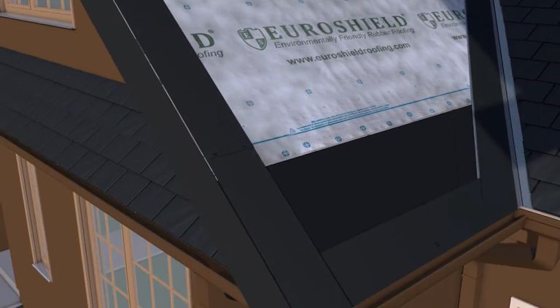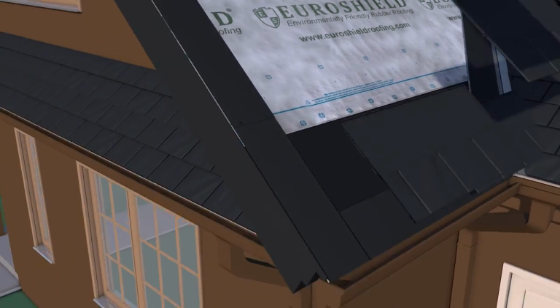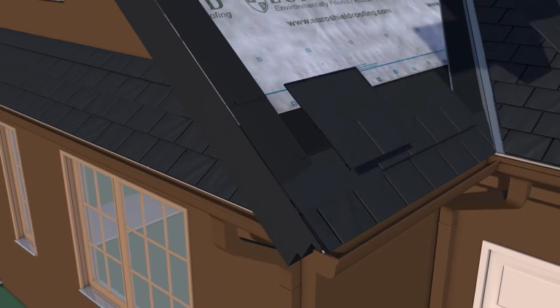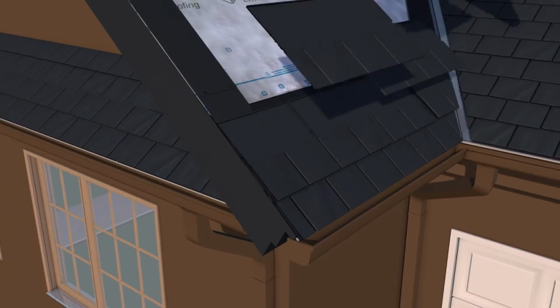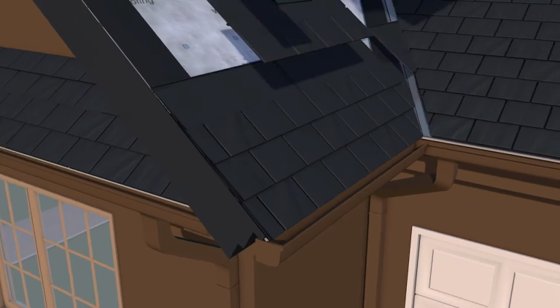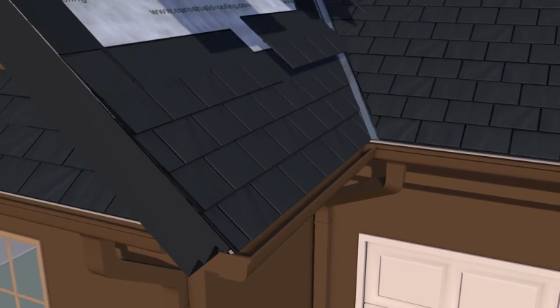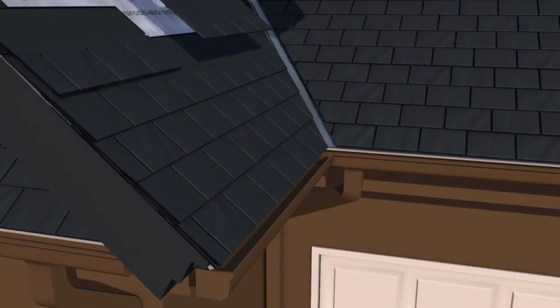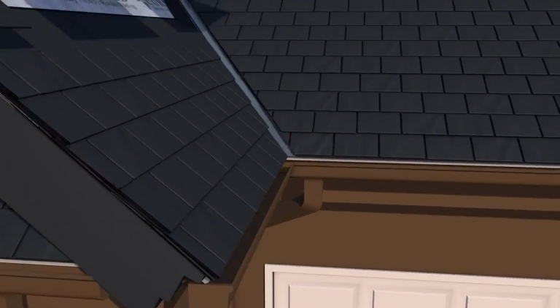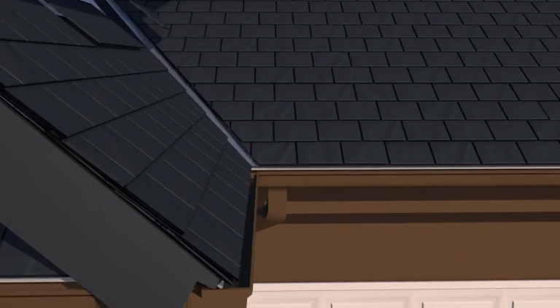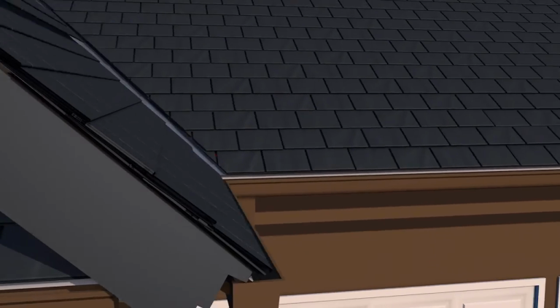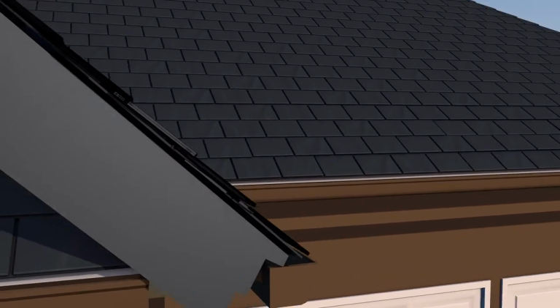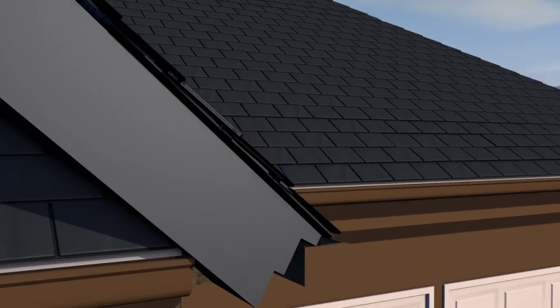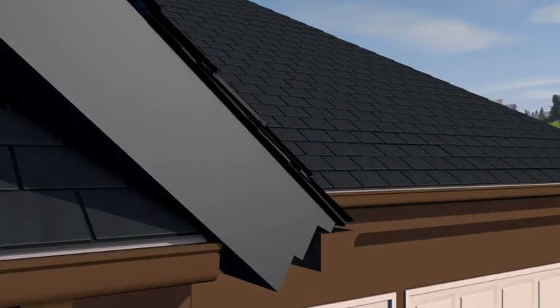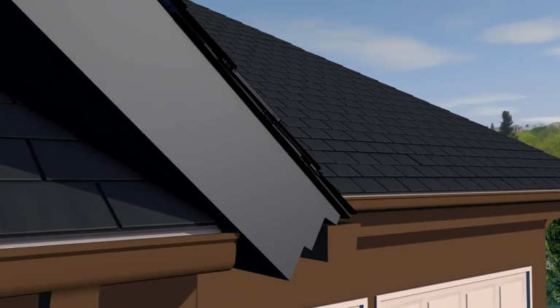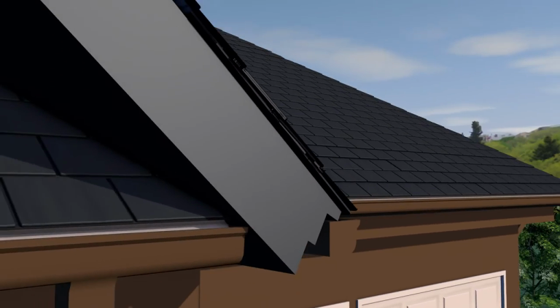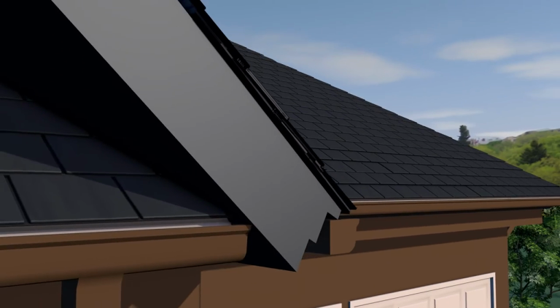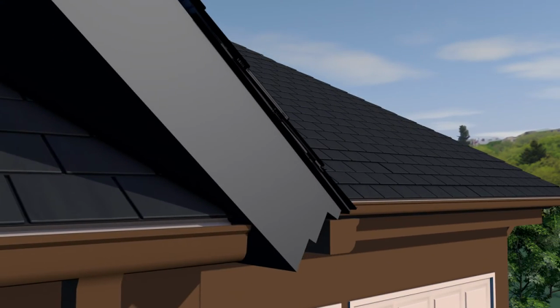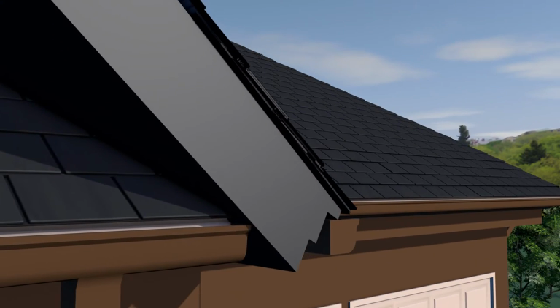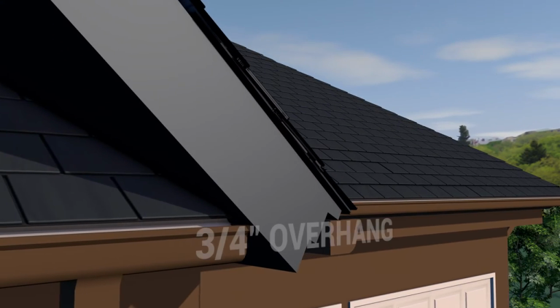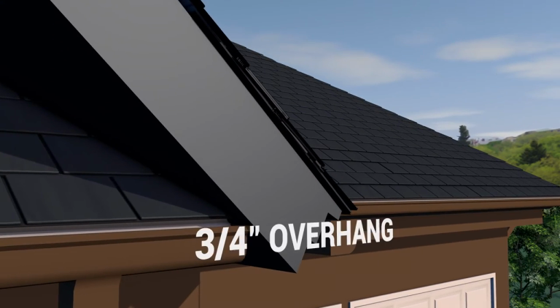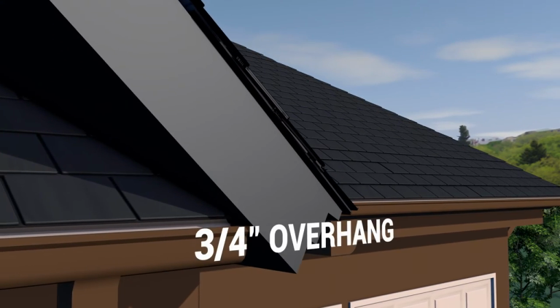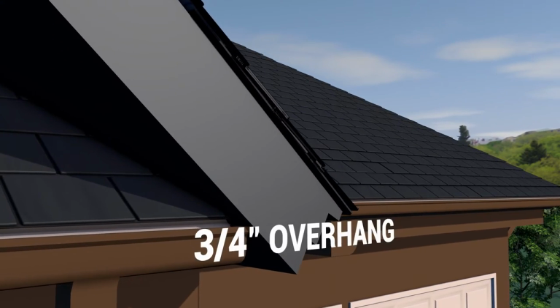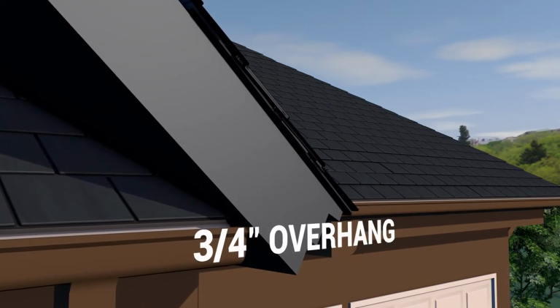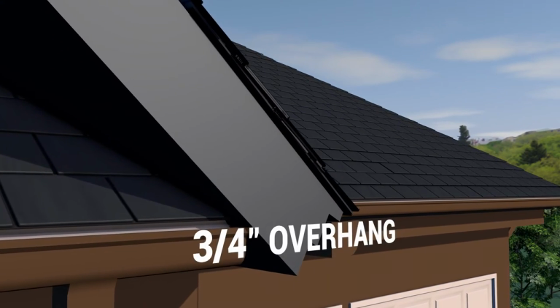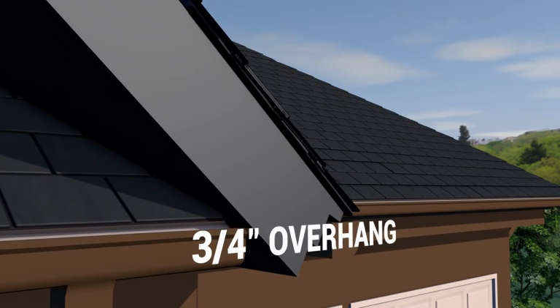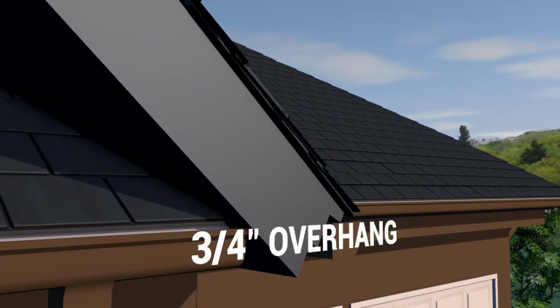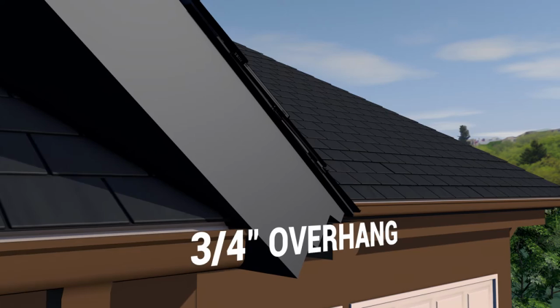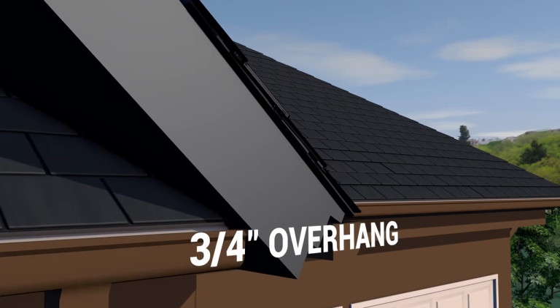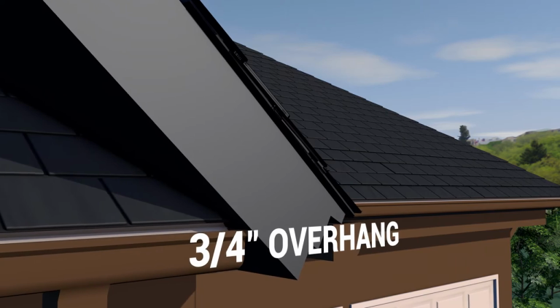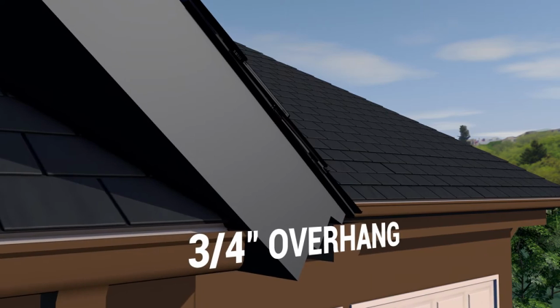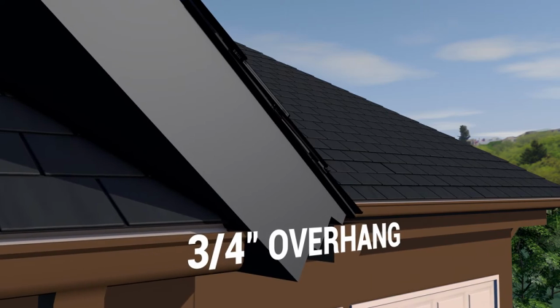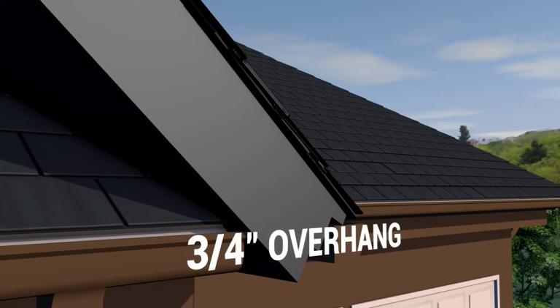The starter strip and field panels overhang the rake edge on gable ends by three quarters of an inch.